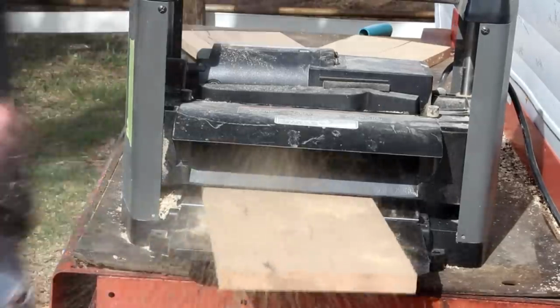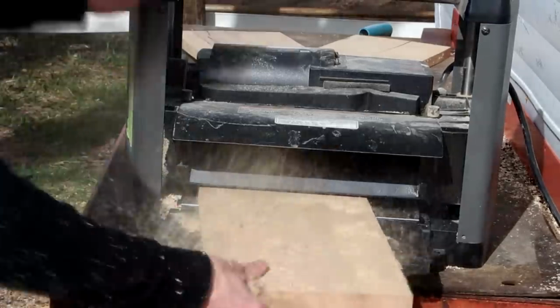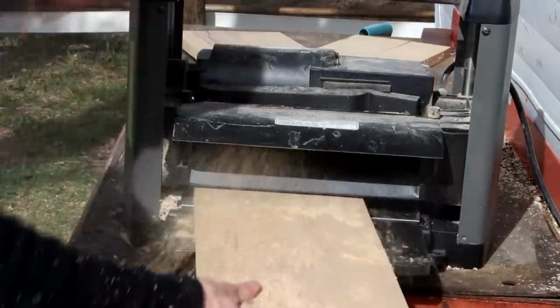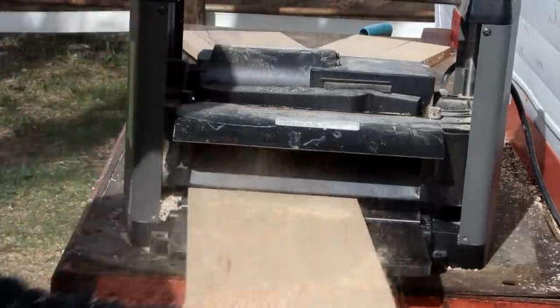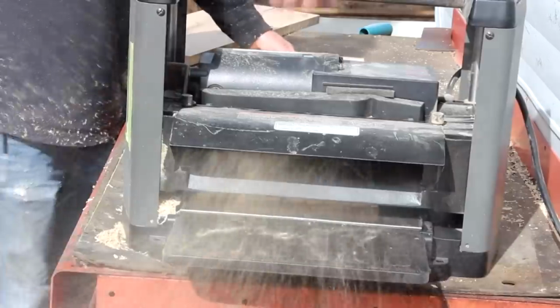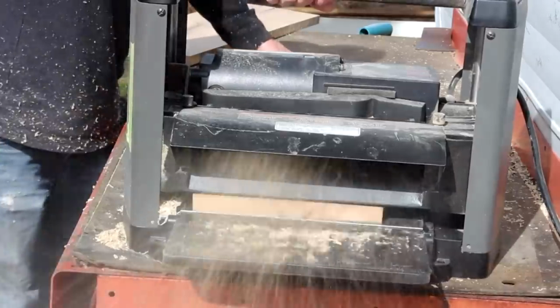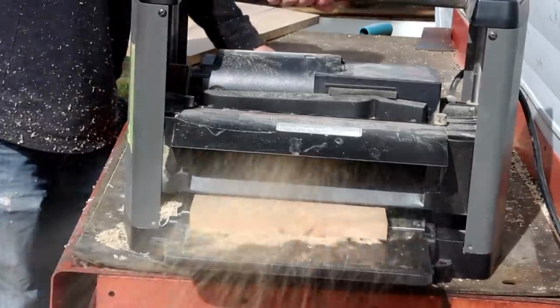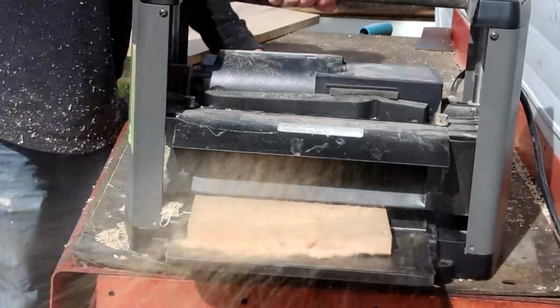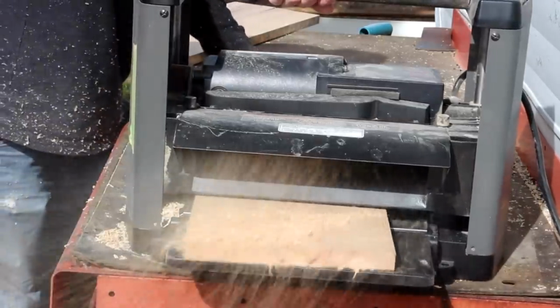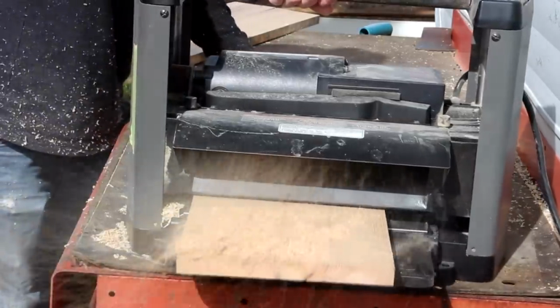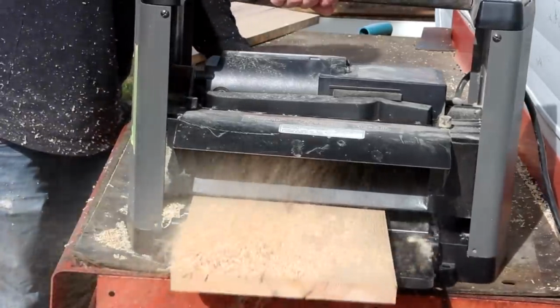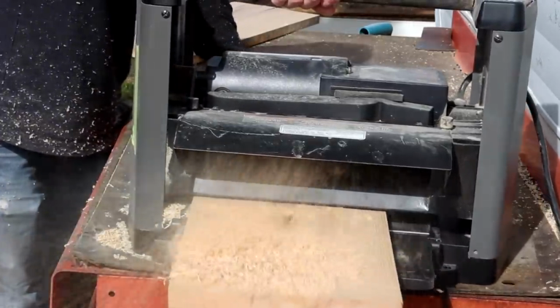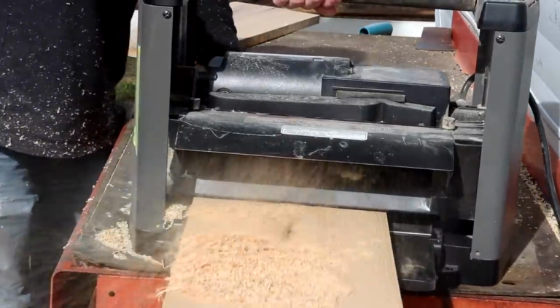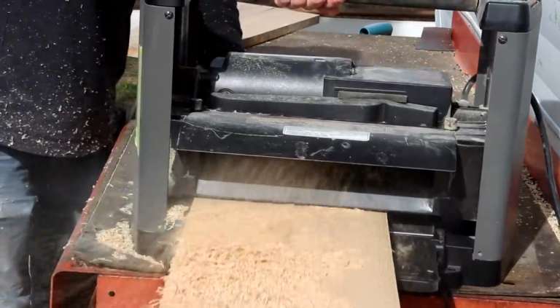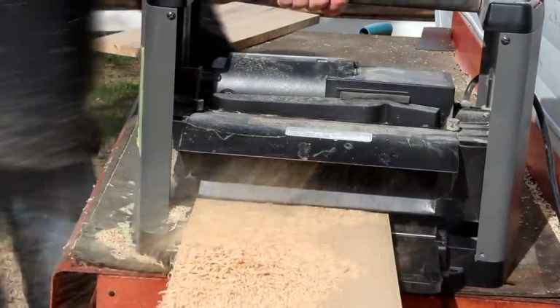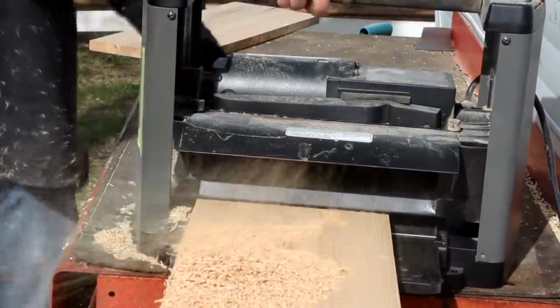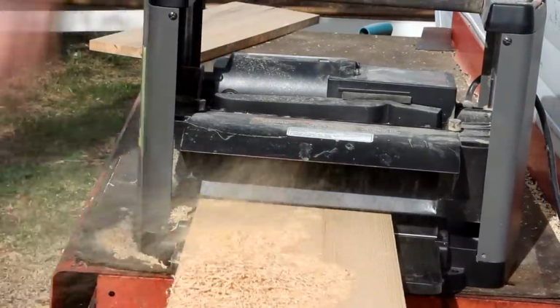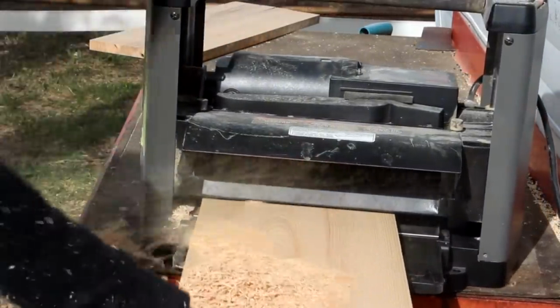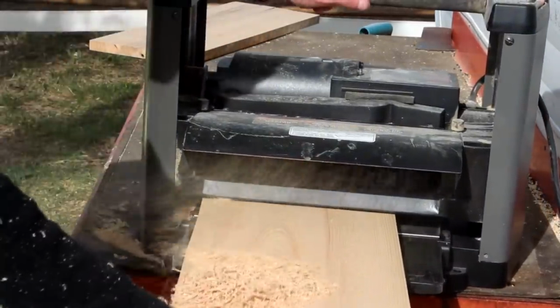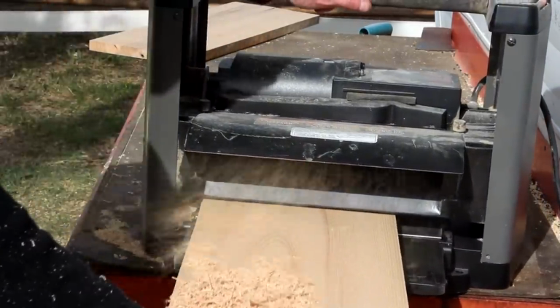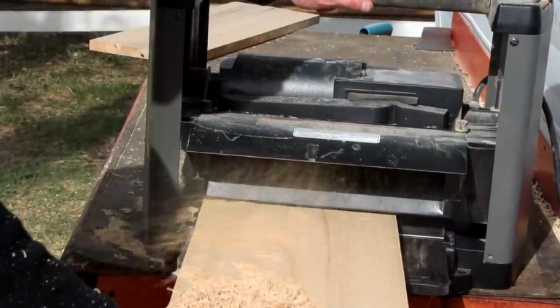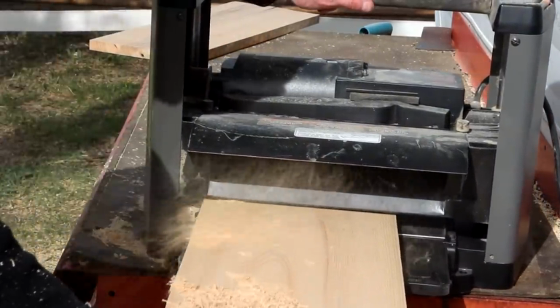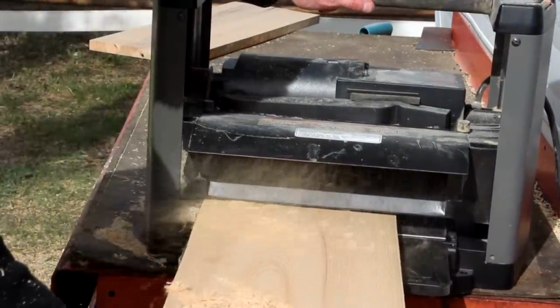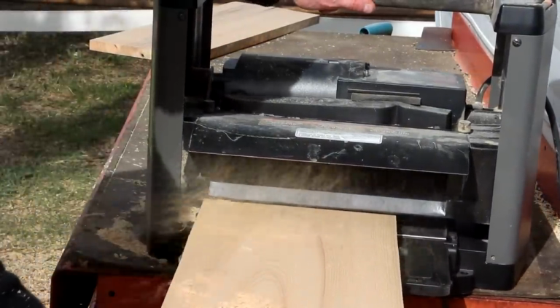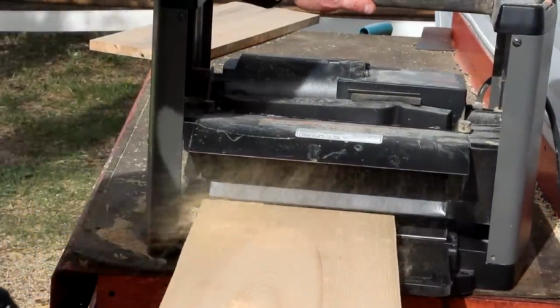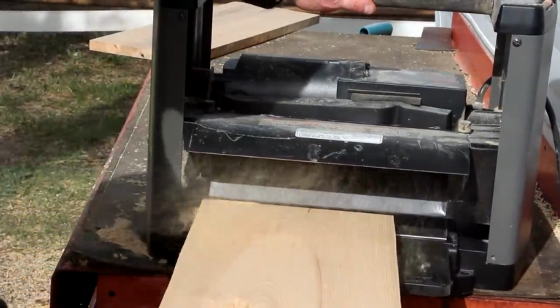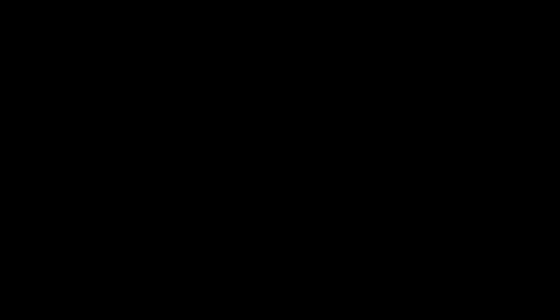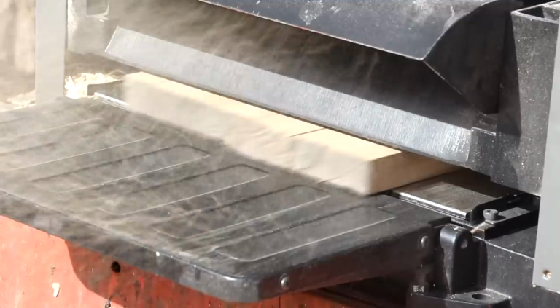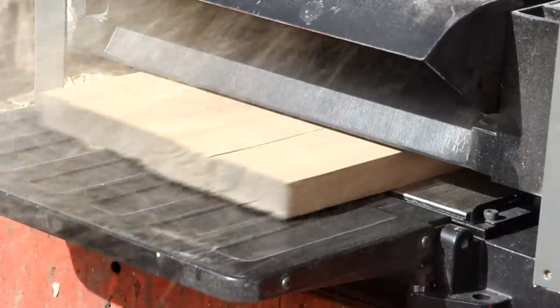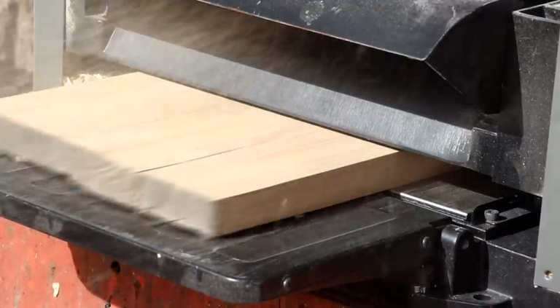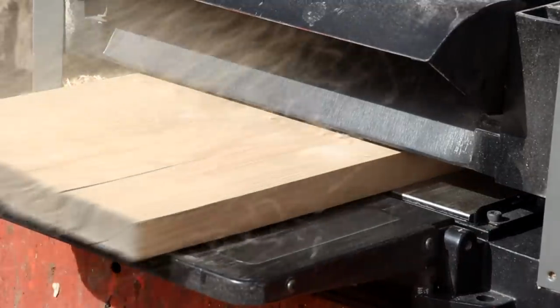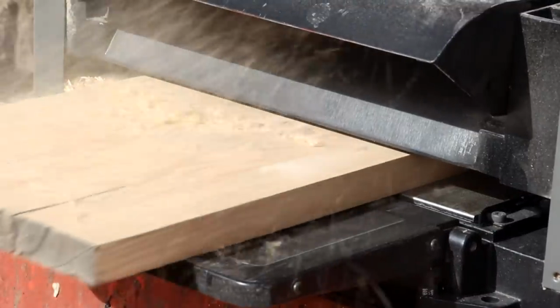My first order of business is going to be to prepare this stock. I'll do that by planing it down and then jointing one edge on the jointer.